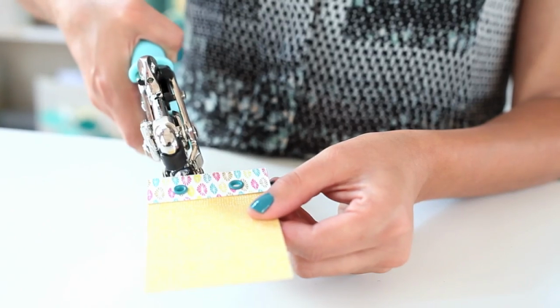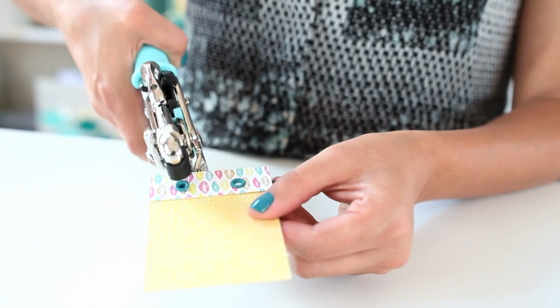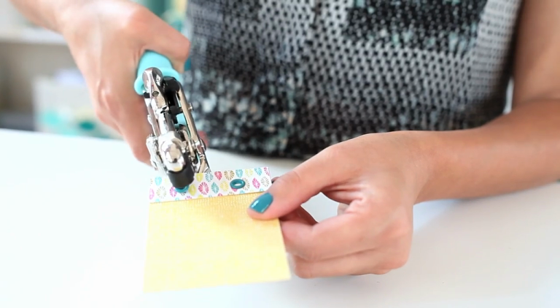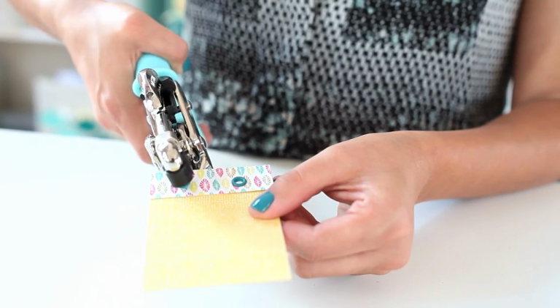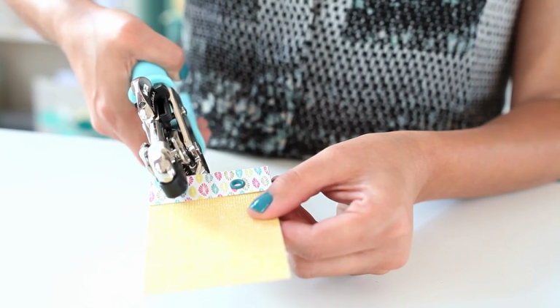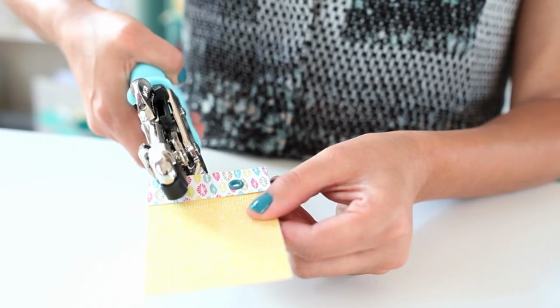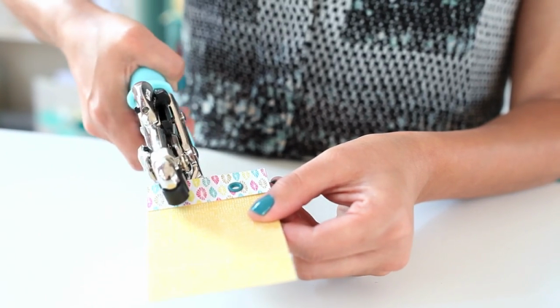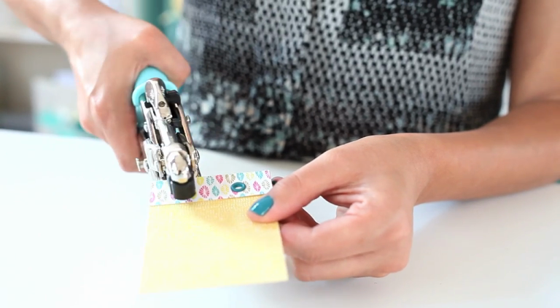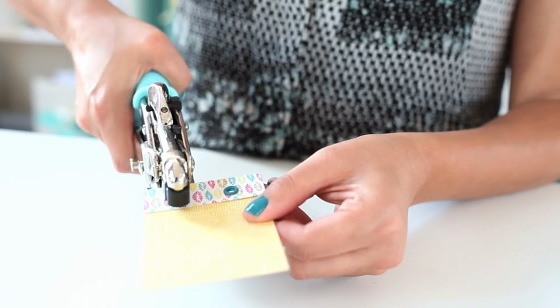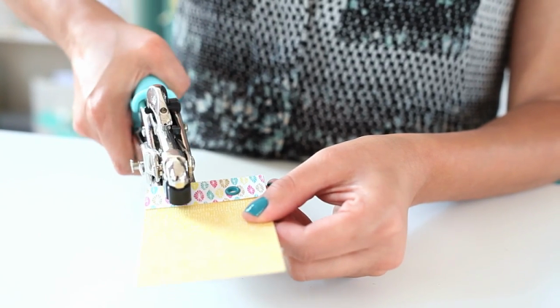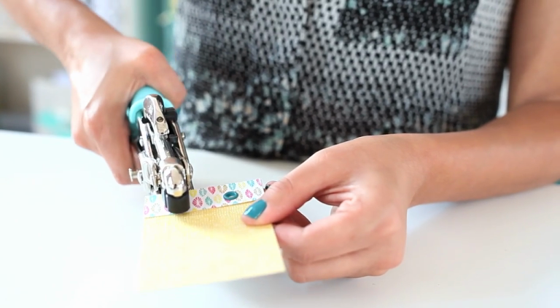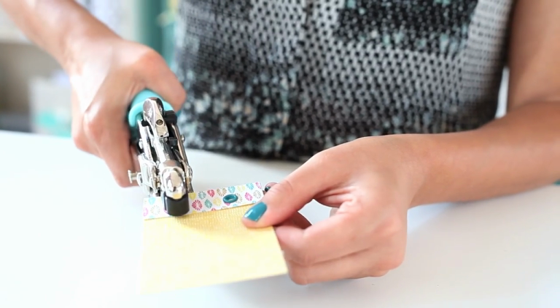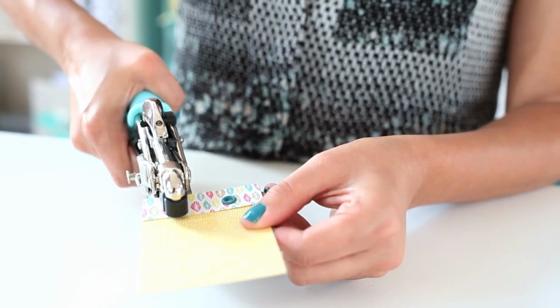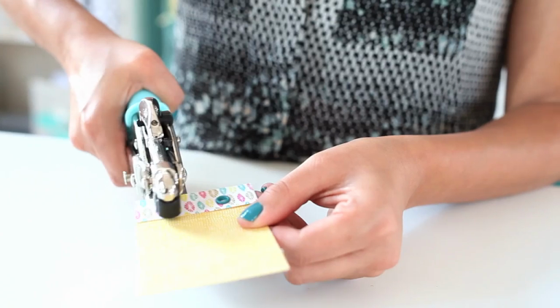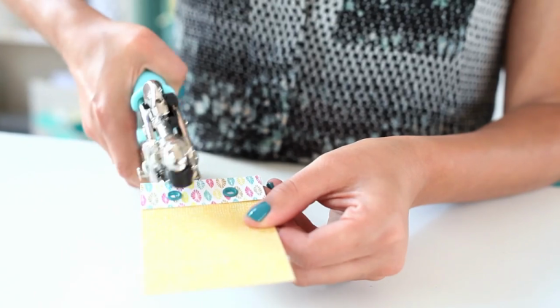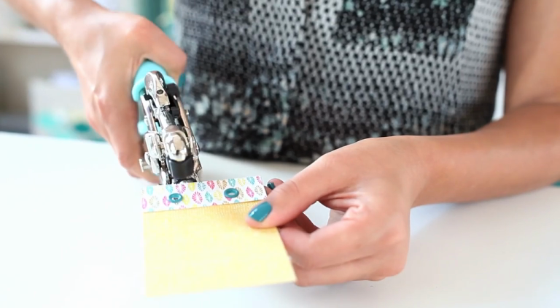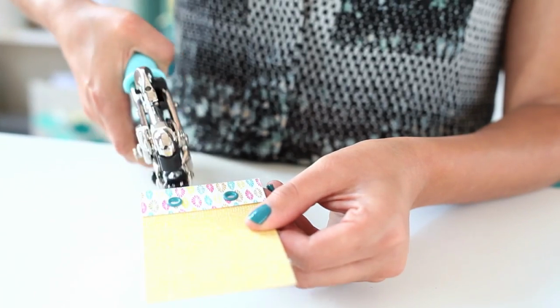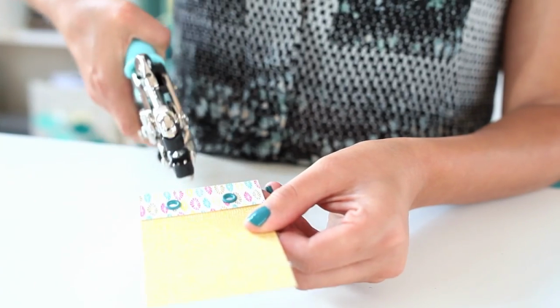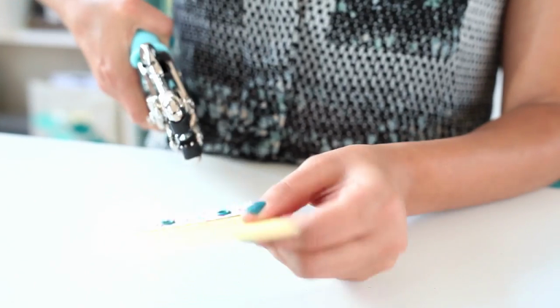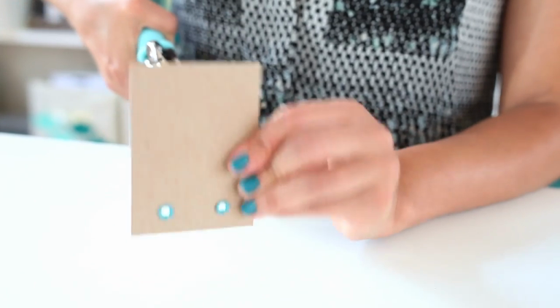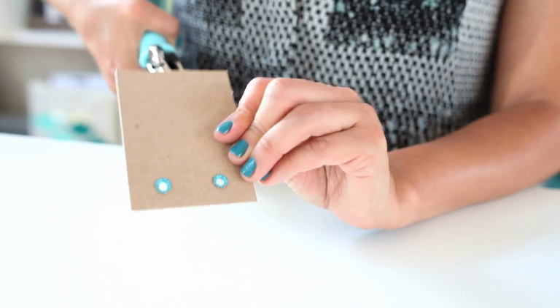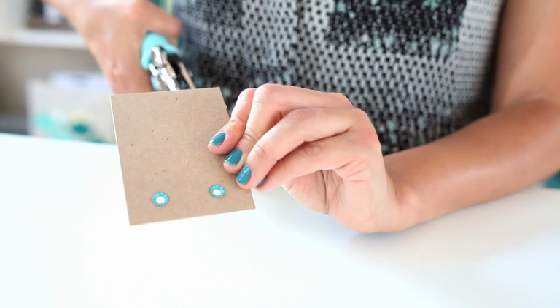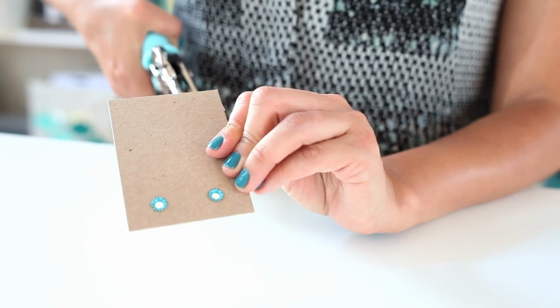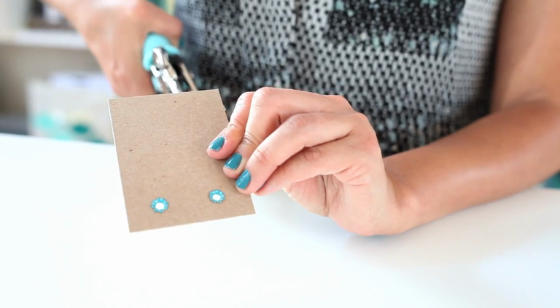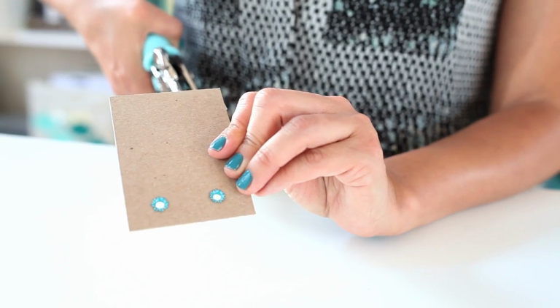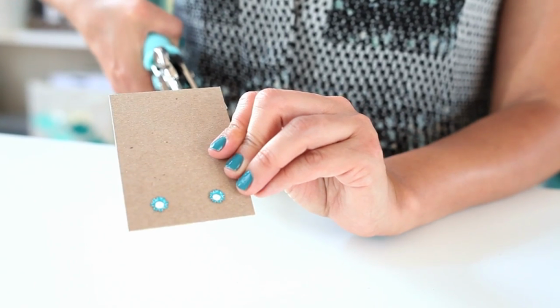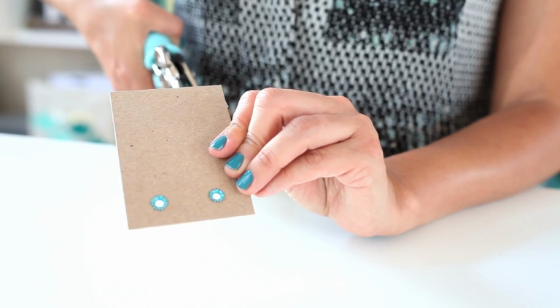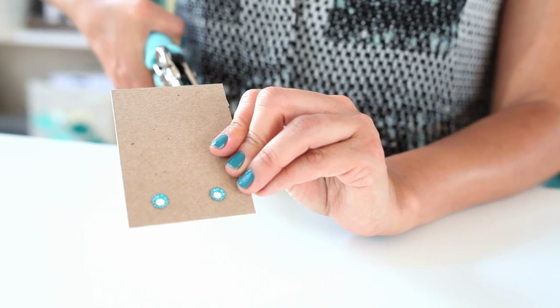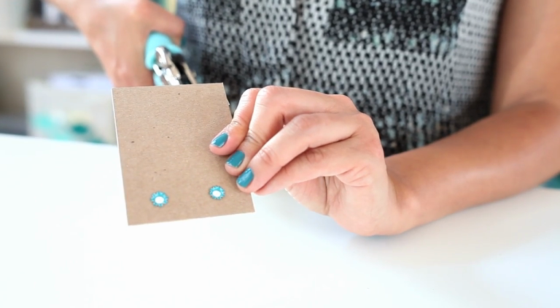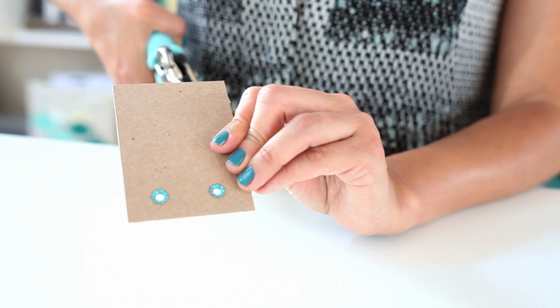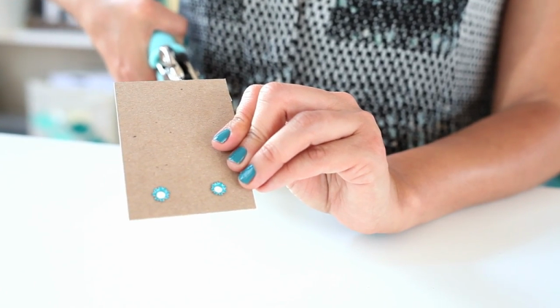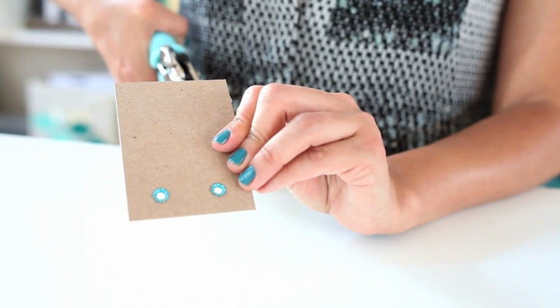Step 3: squeeze firmly with the tool, locking your embellishment in place. And that's all there is to it.